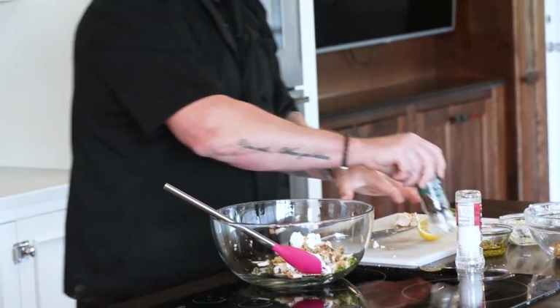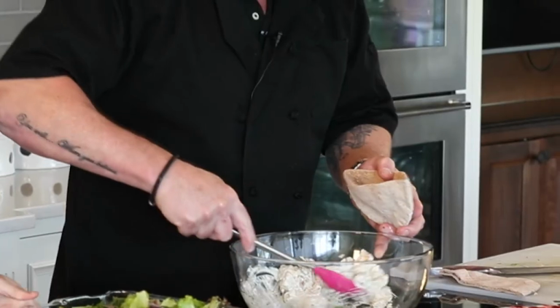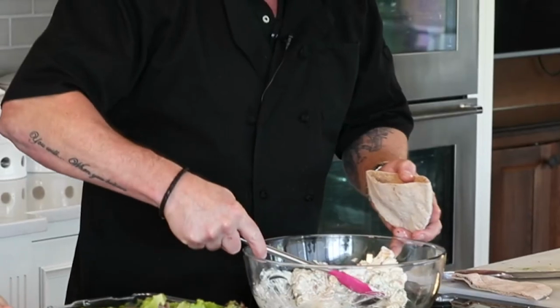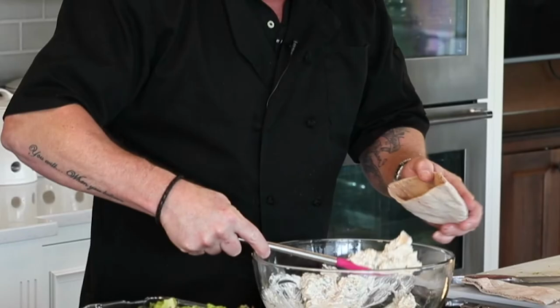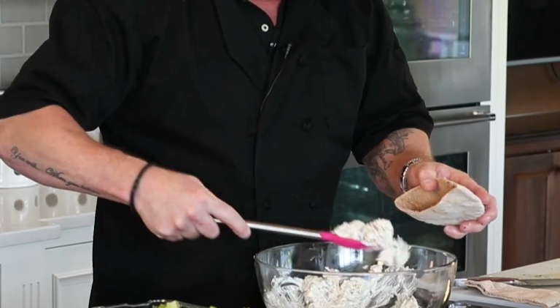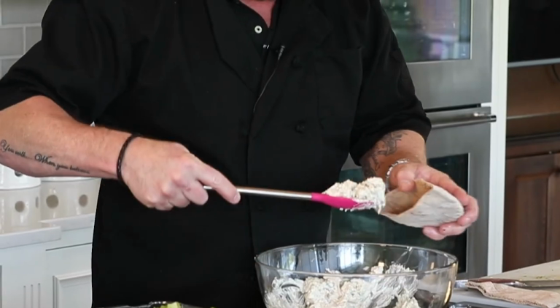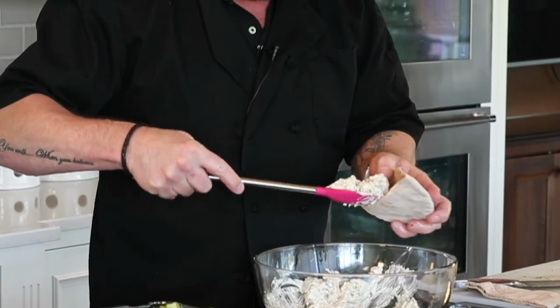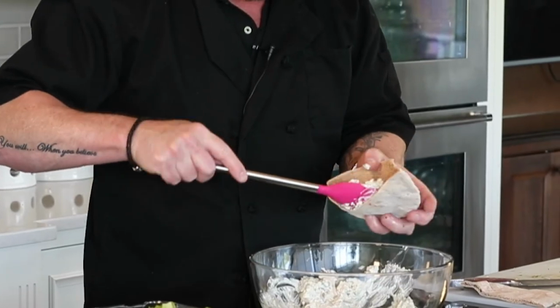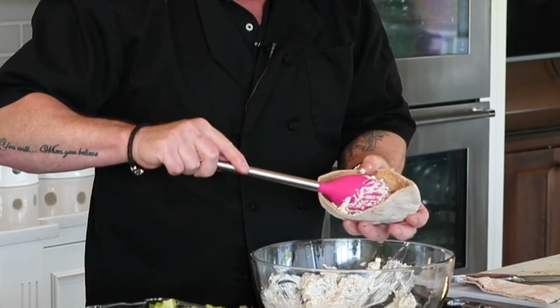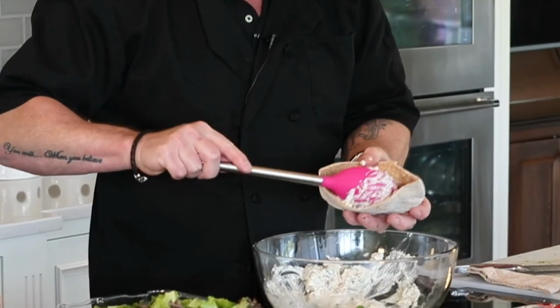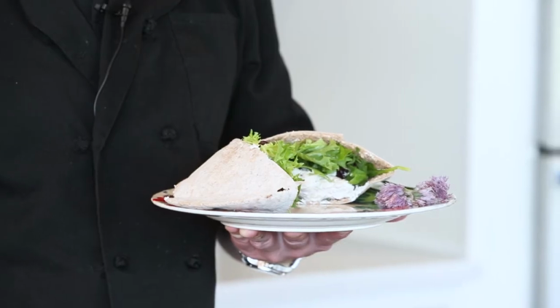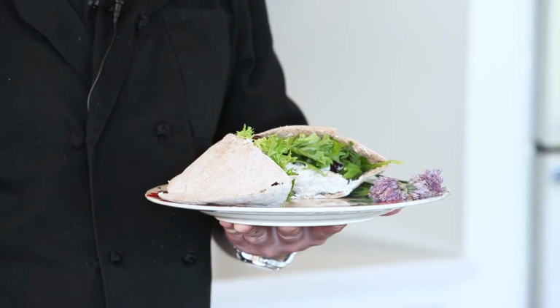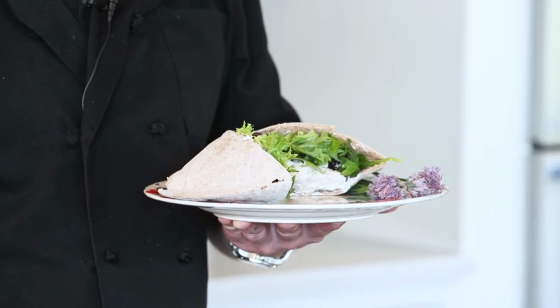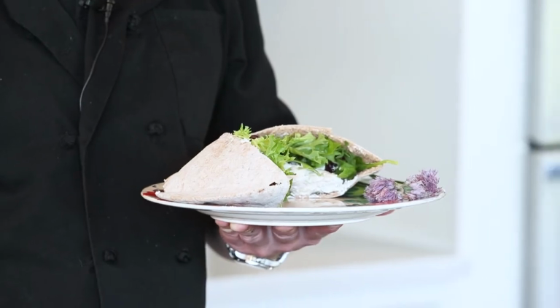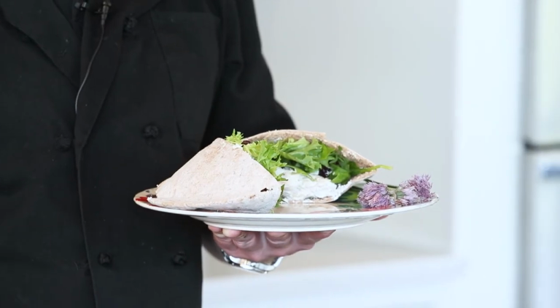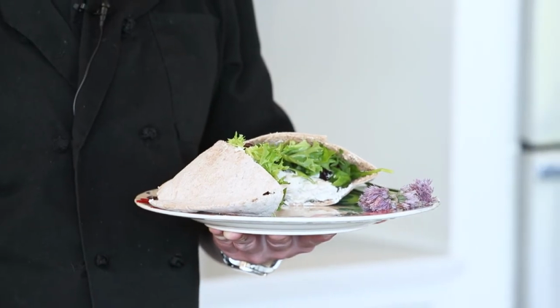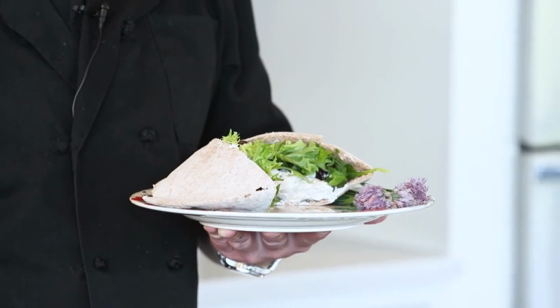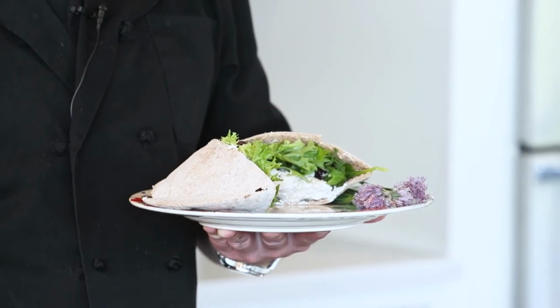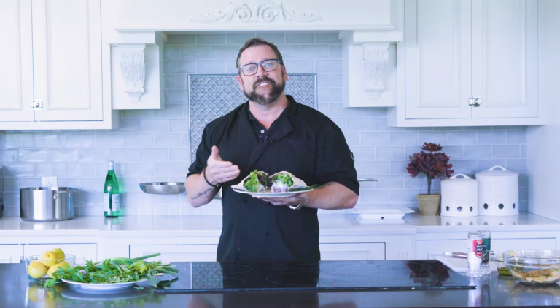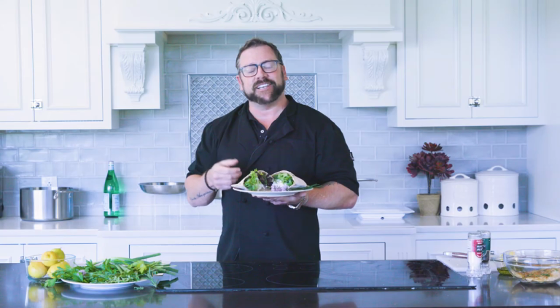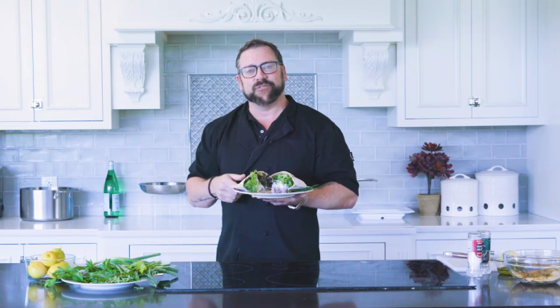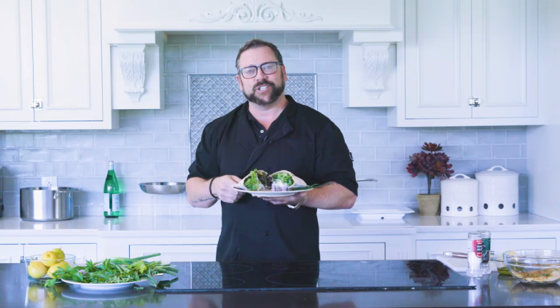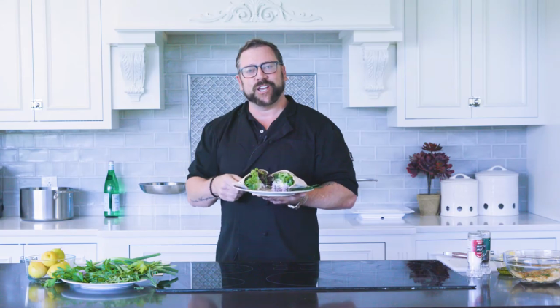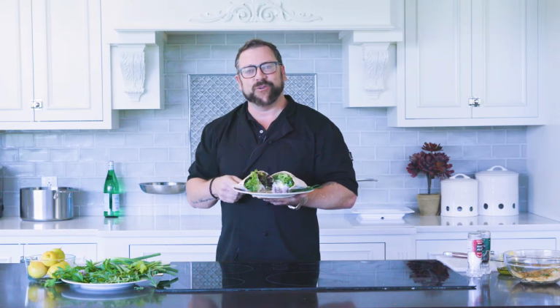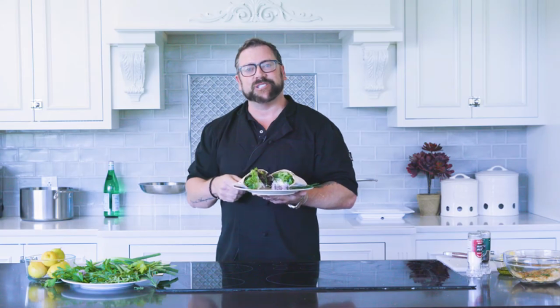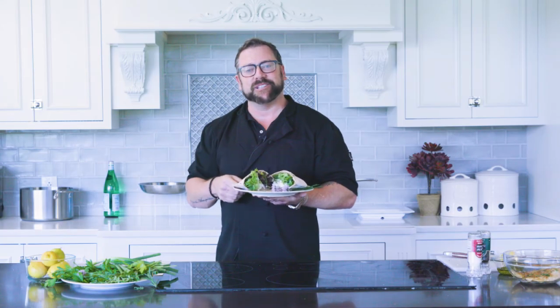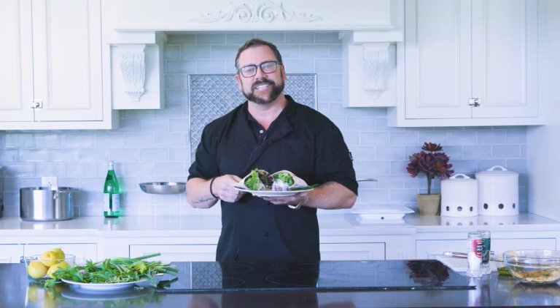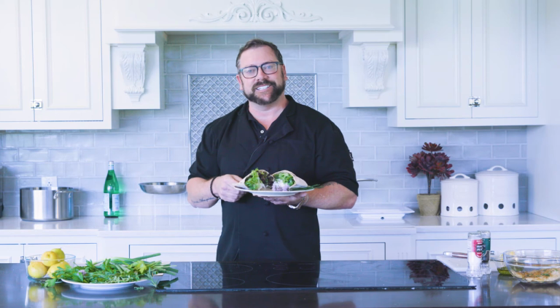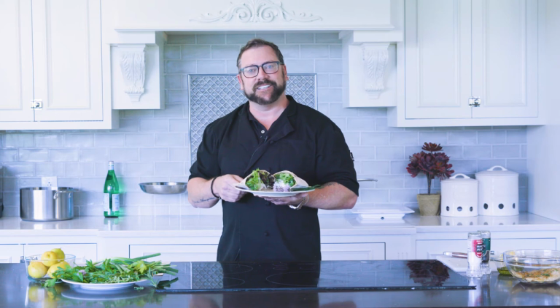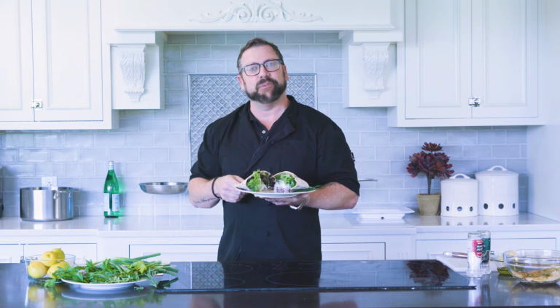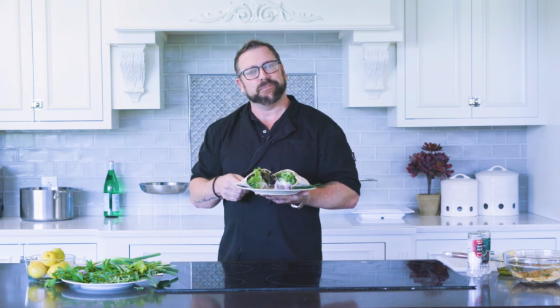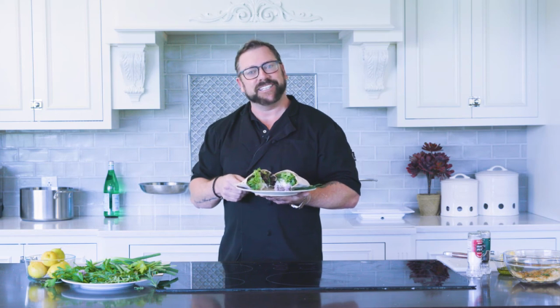With our leftovers we have a delicious chicken salad and a whole wheat pita with mixed greens. Fast, fresh, at home, simple, and tasty. Bon Appétit!